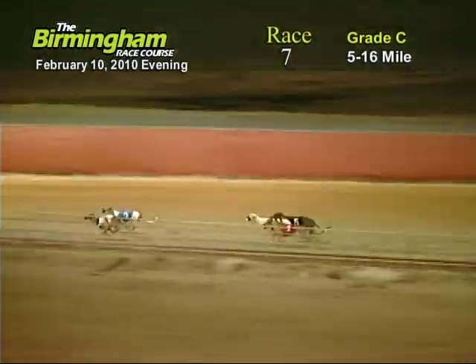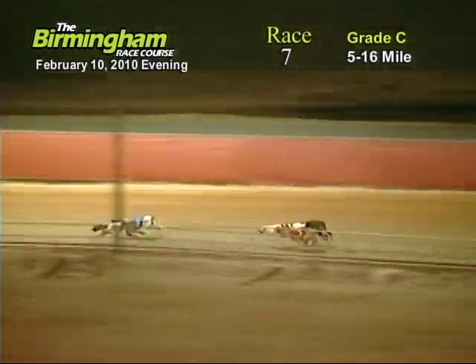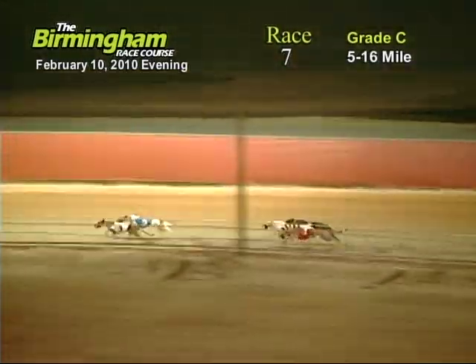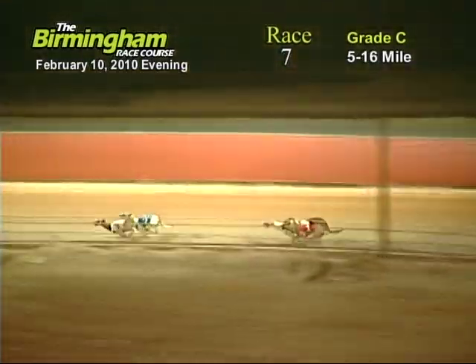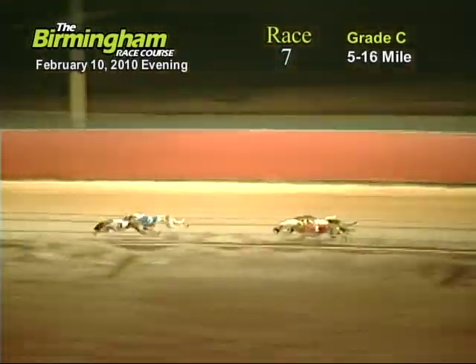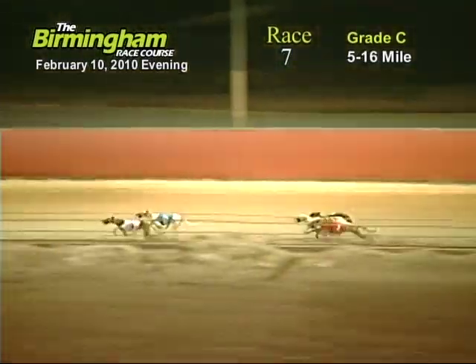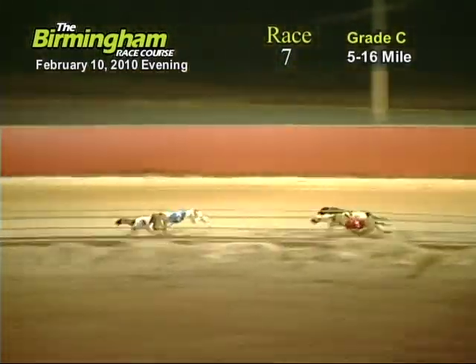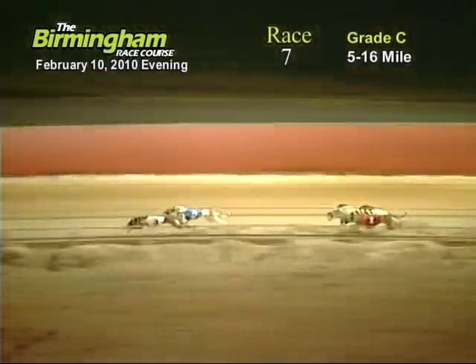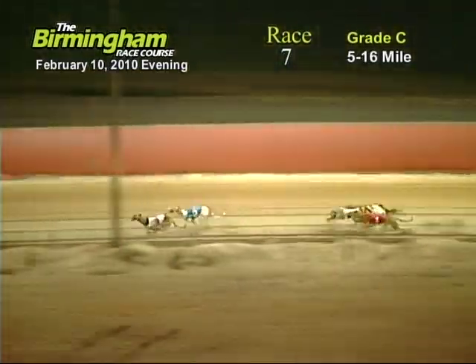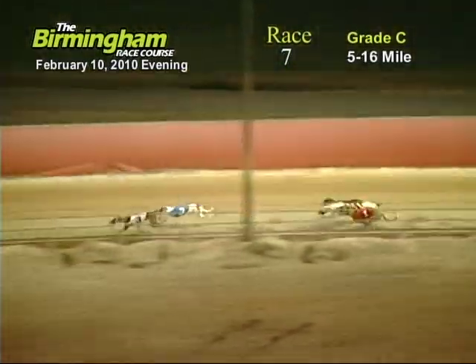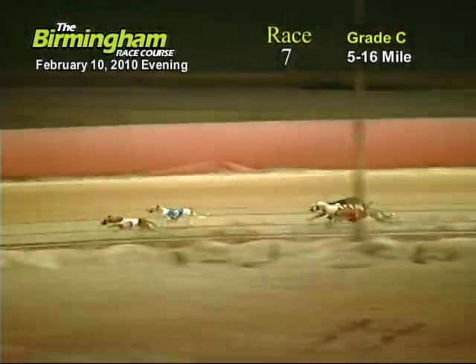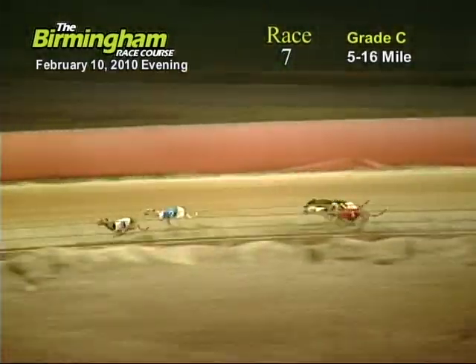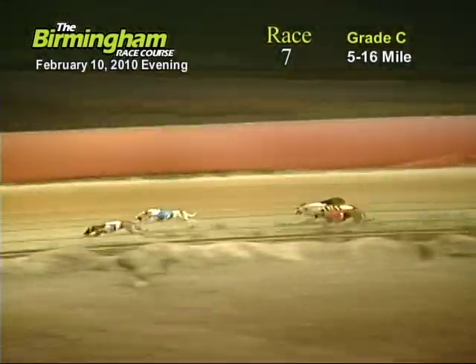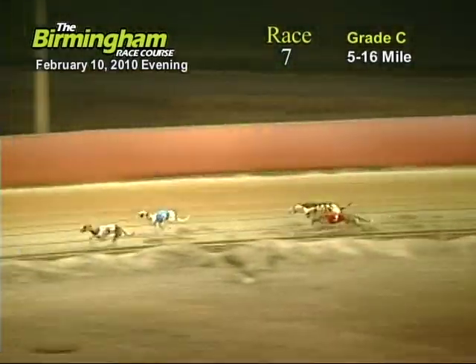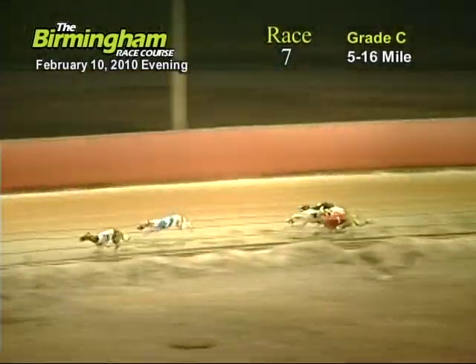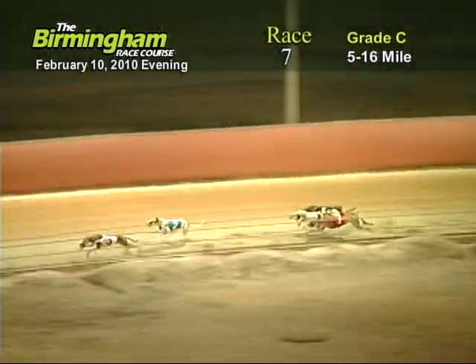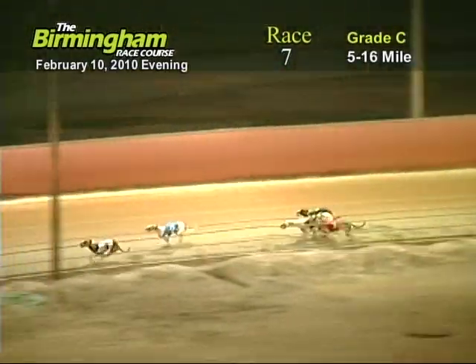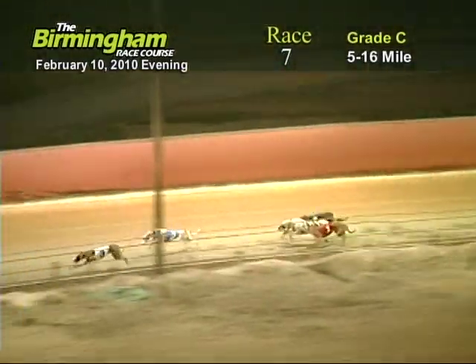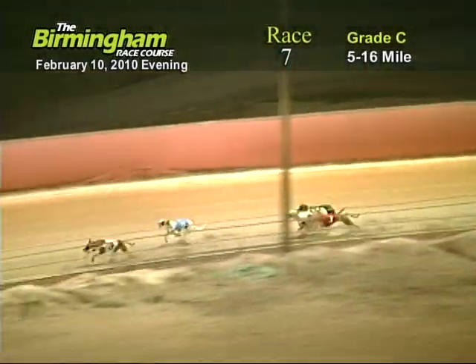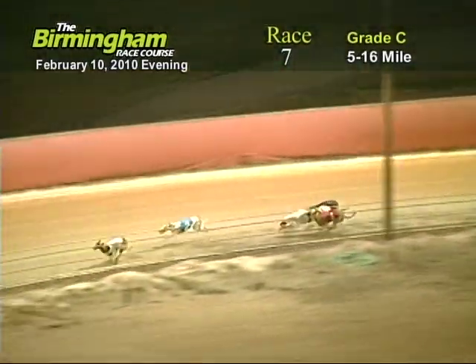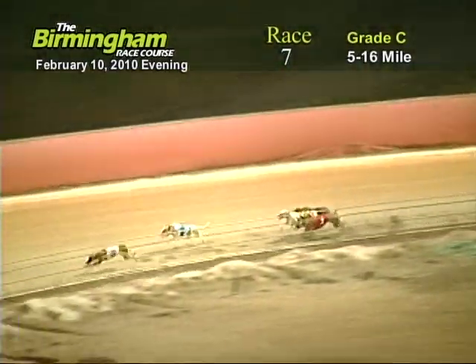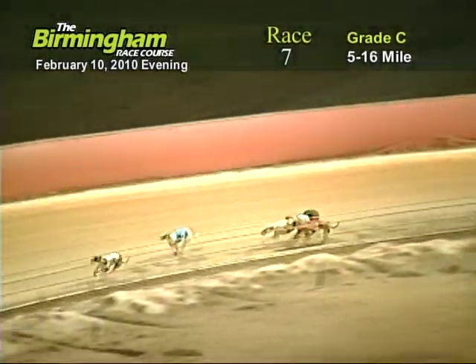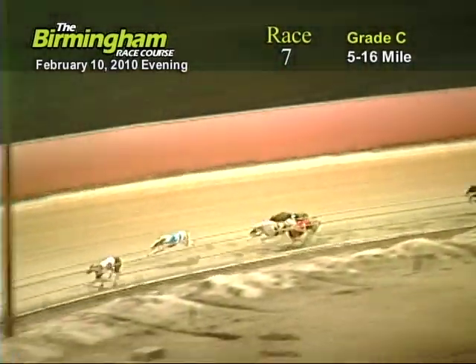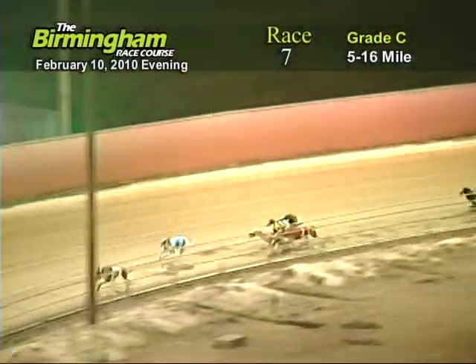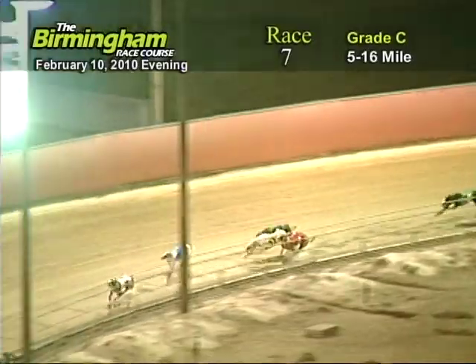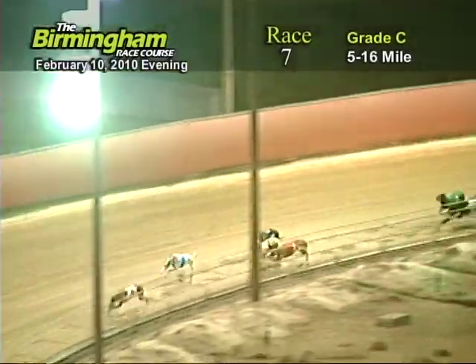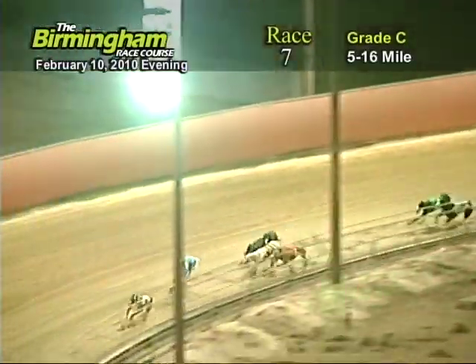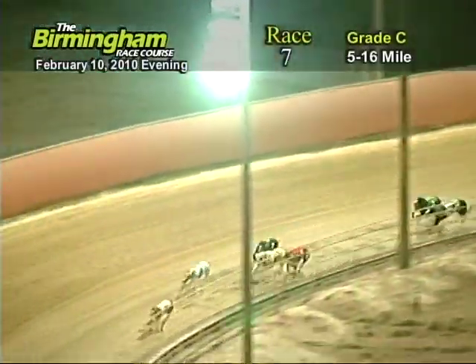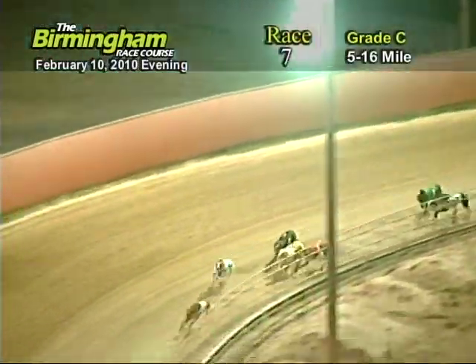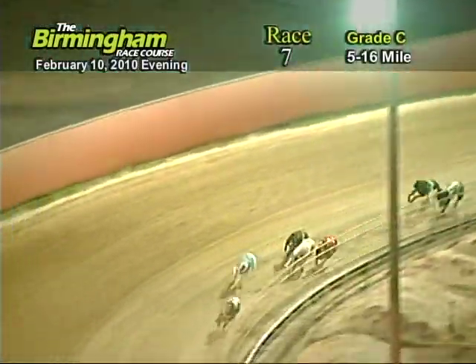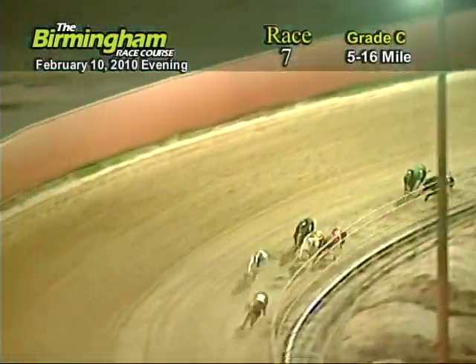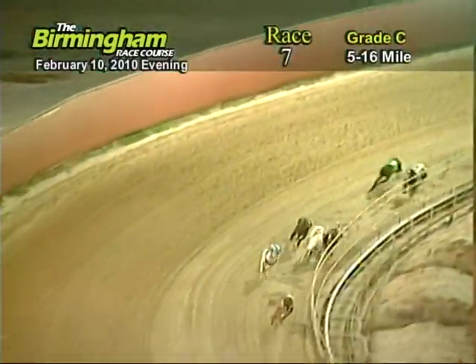Entering the final turn, number three. CTW Believer has the lead from the two, eight, five, and one.